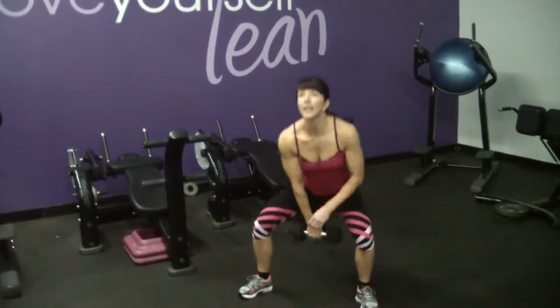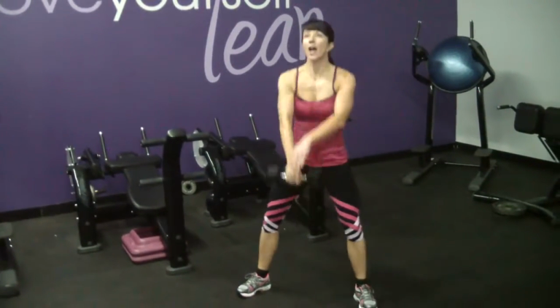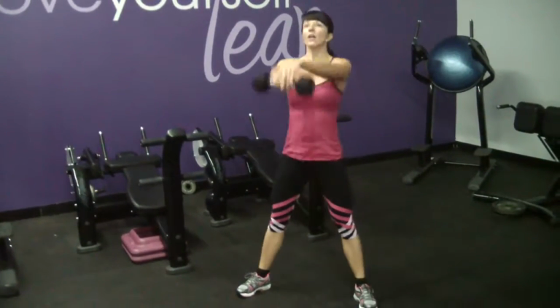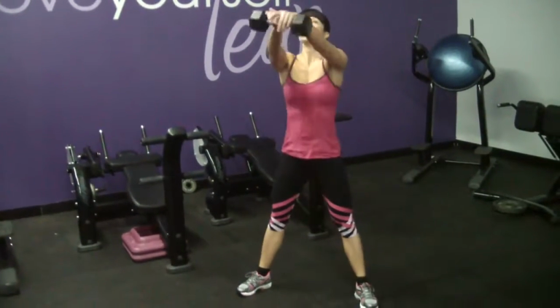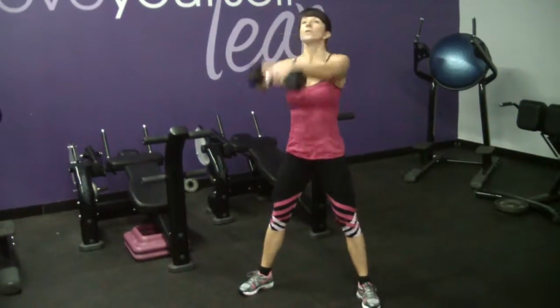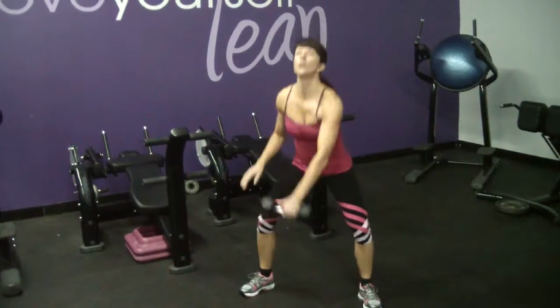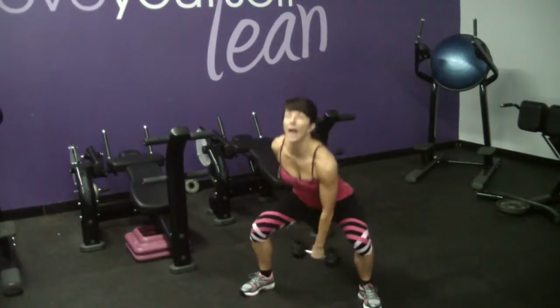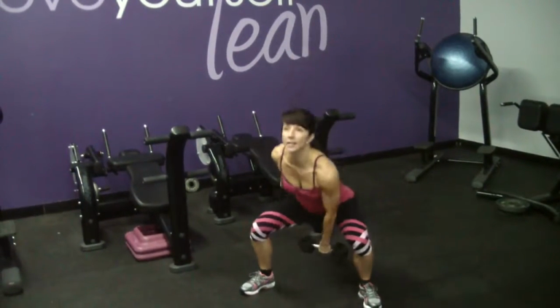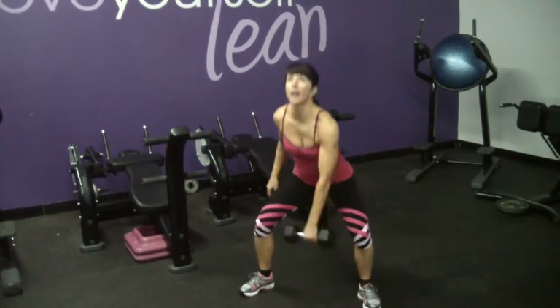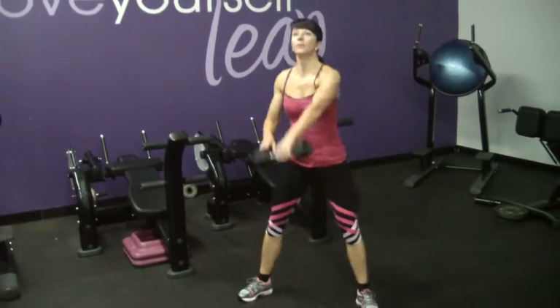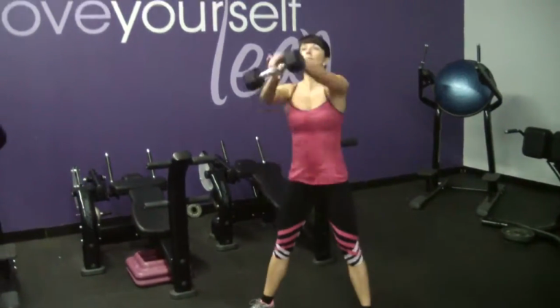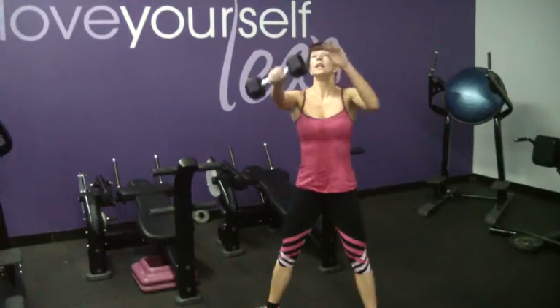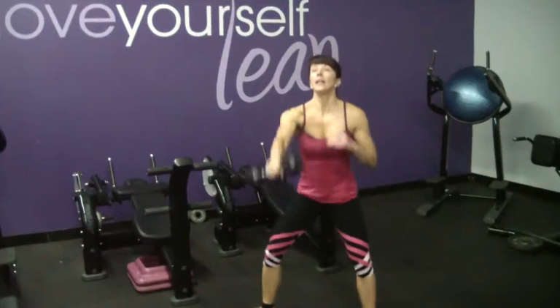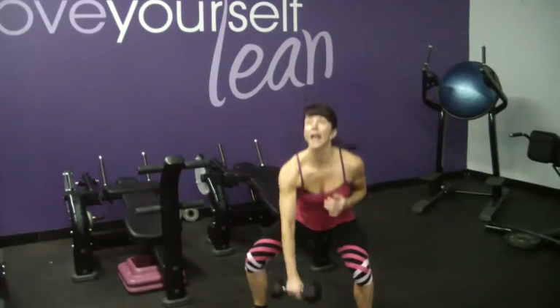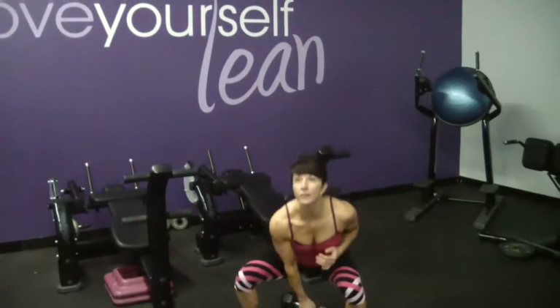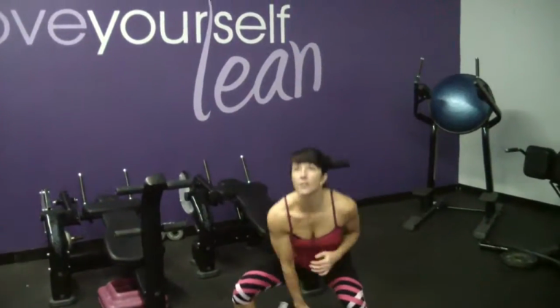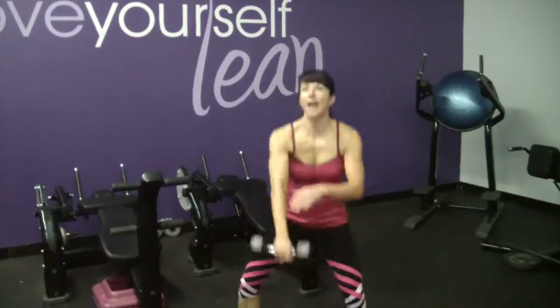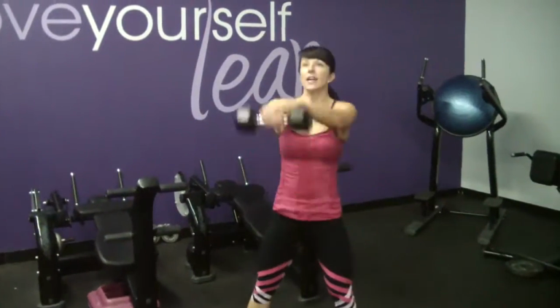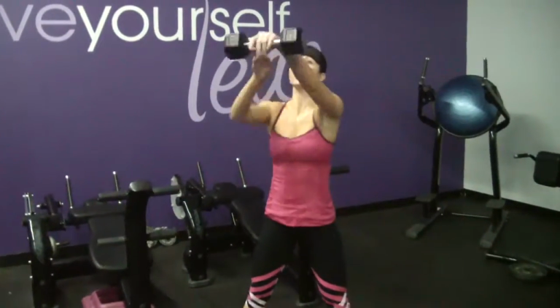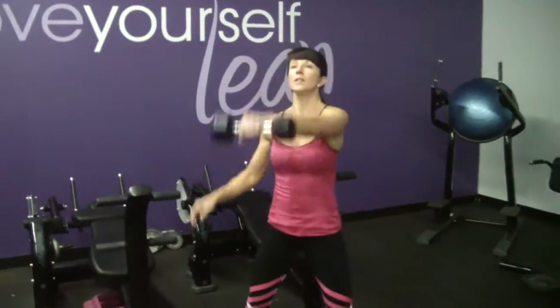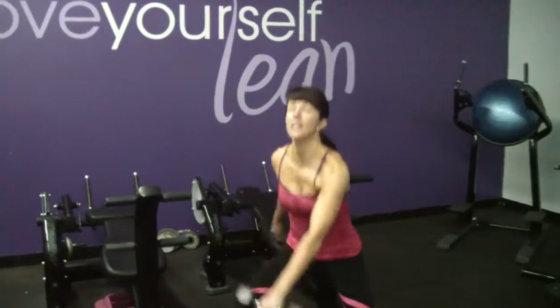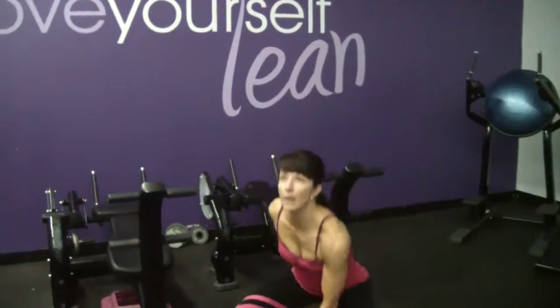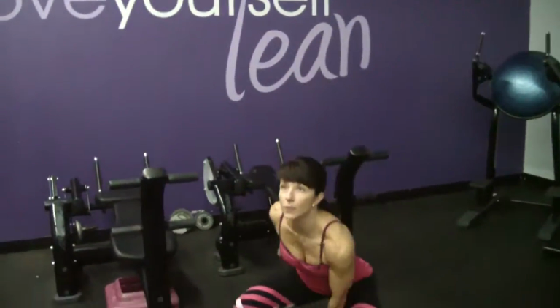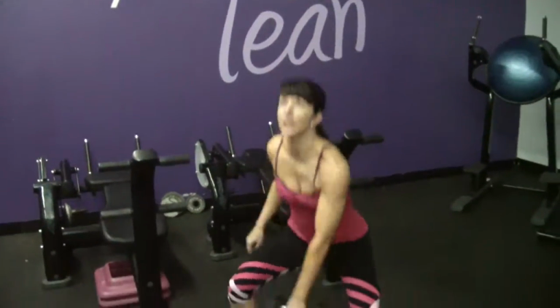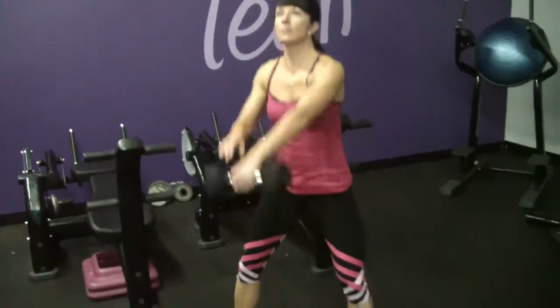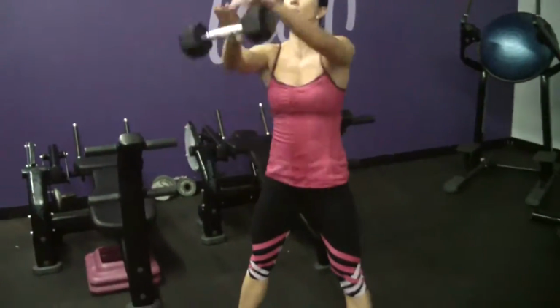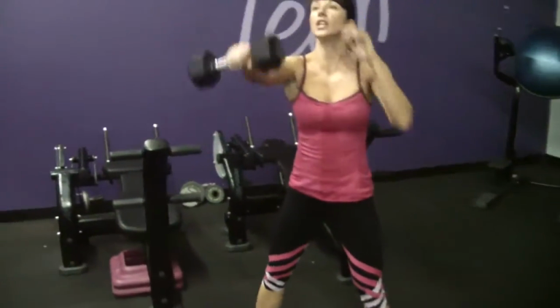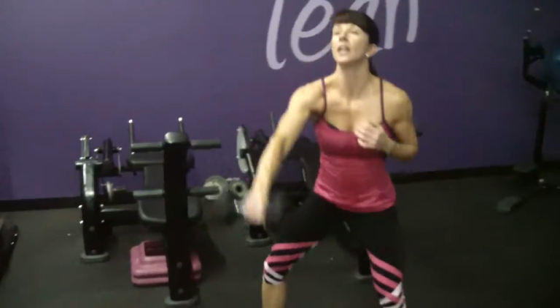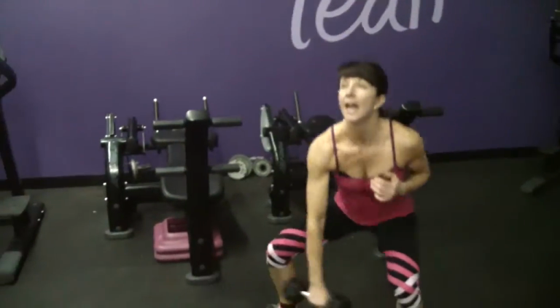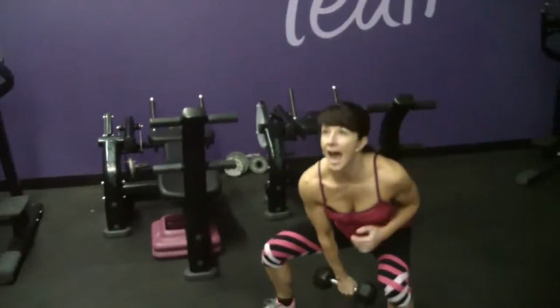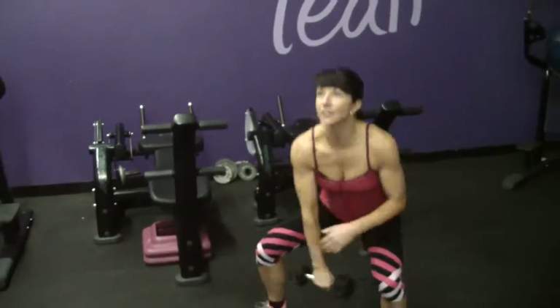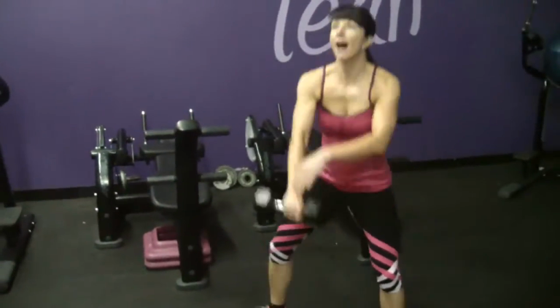Inhale, exhale — and you can see what I'm doing here is I'm switching at the top.